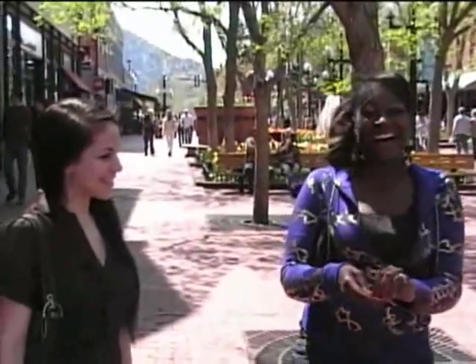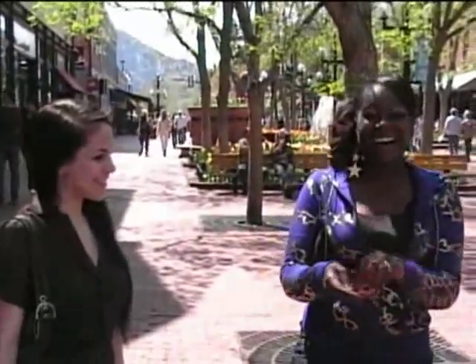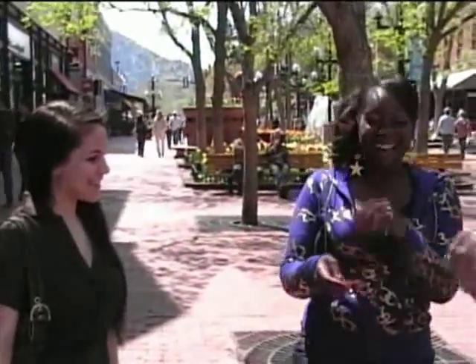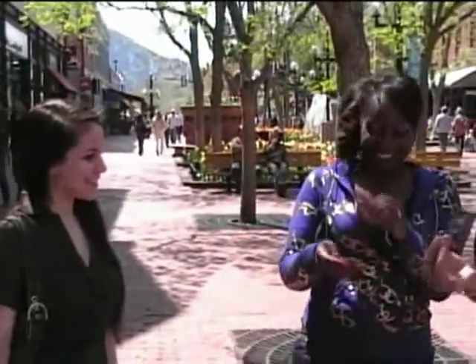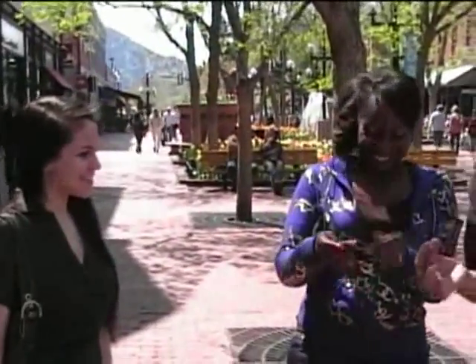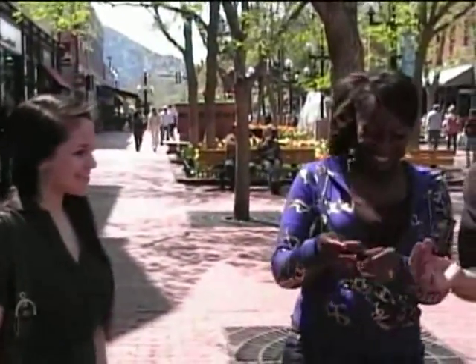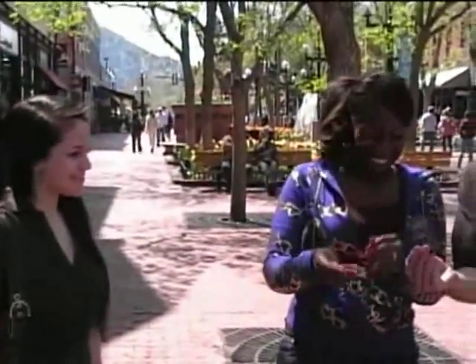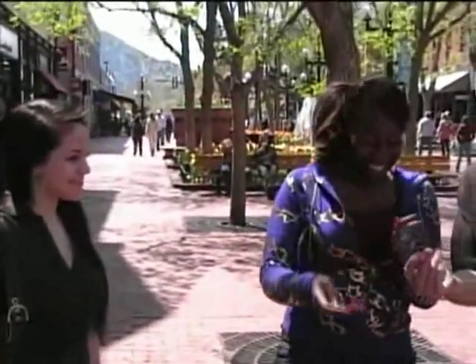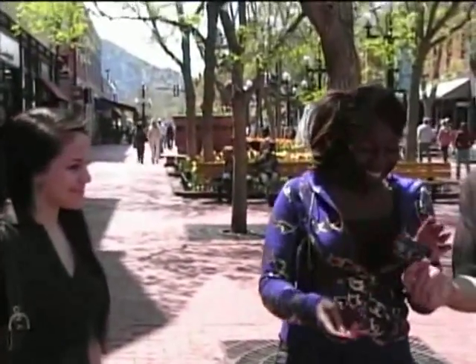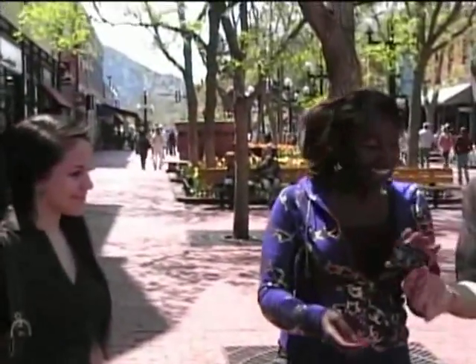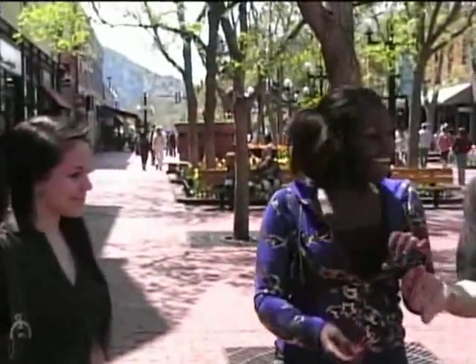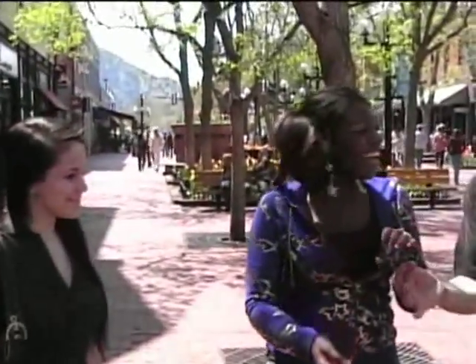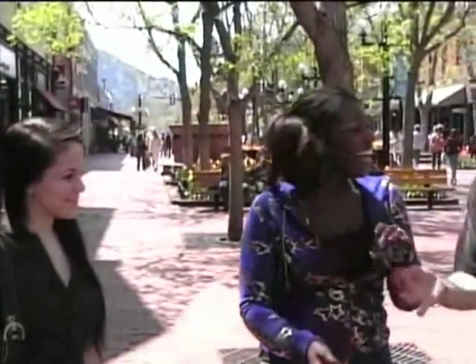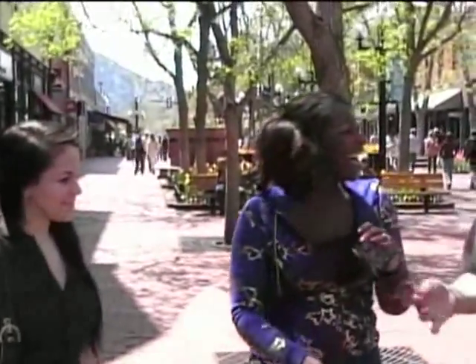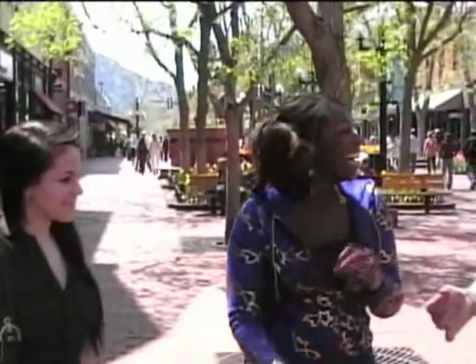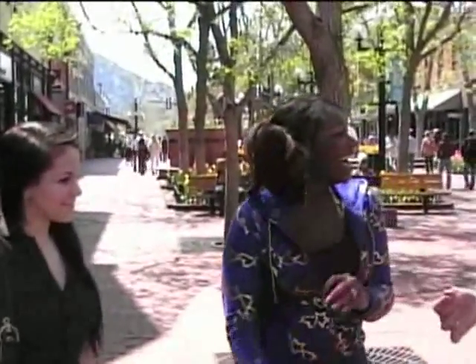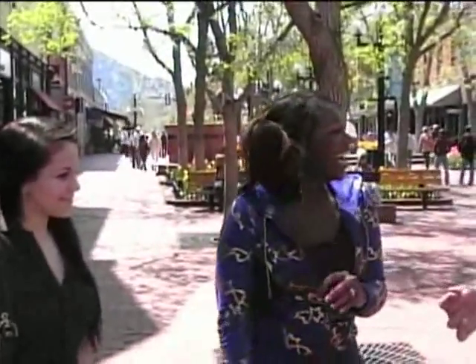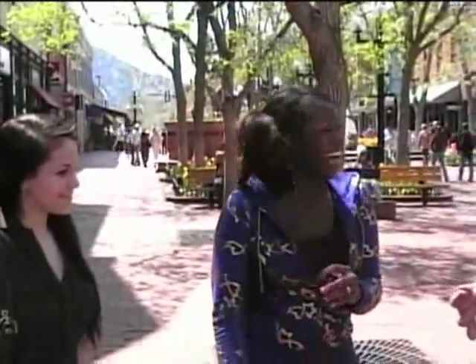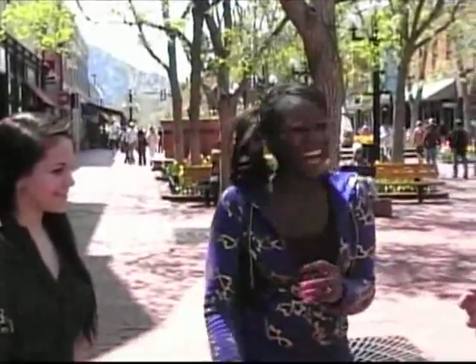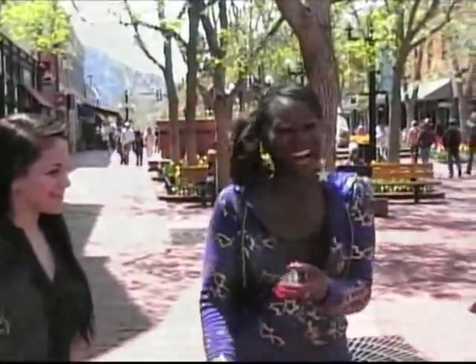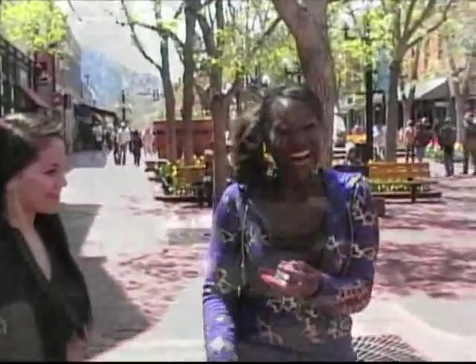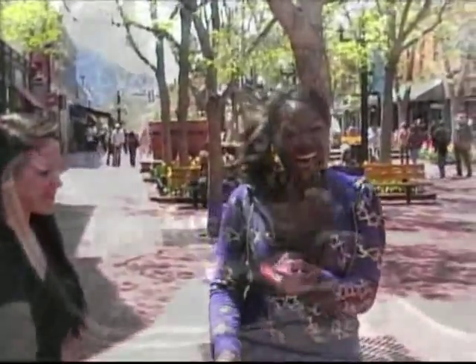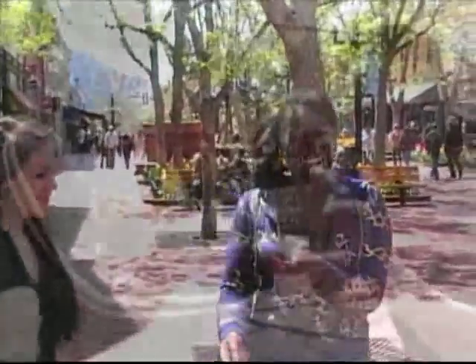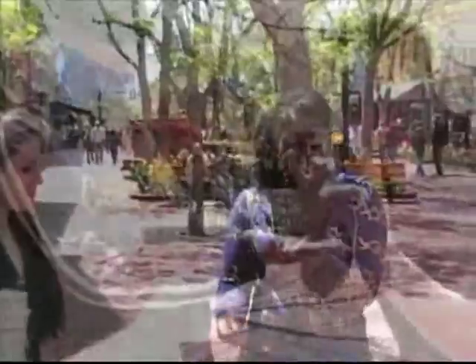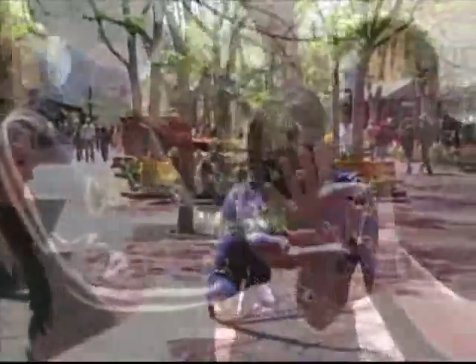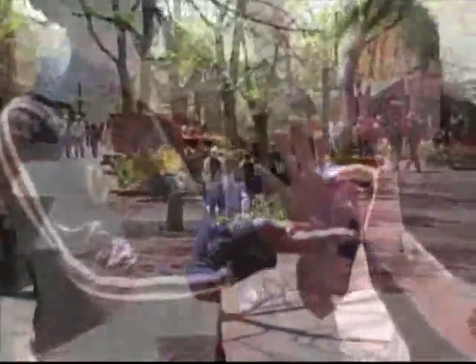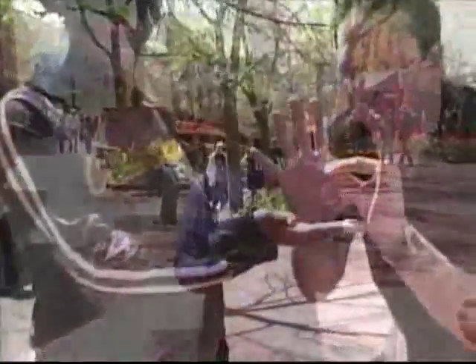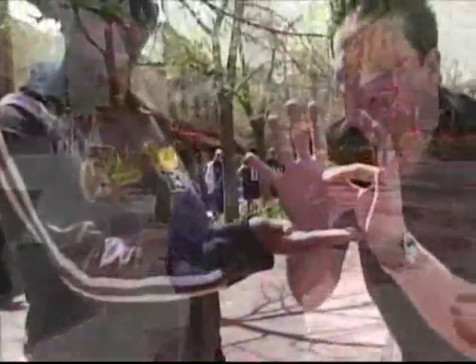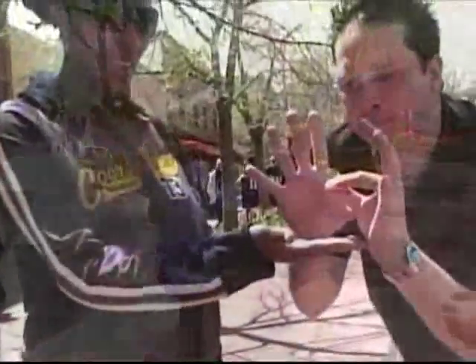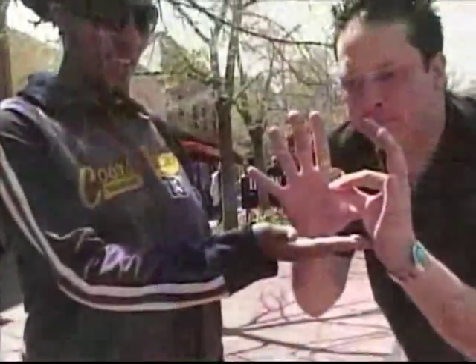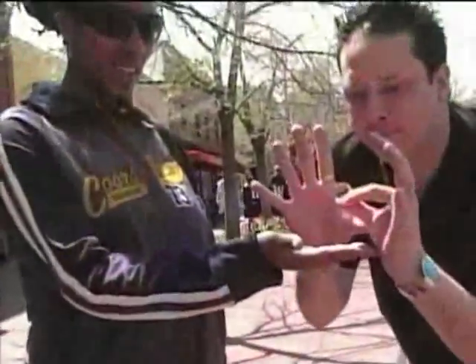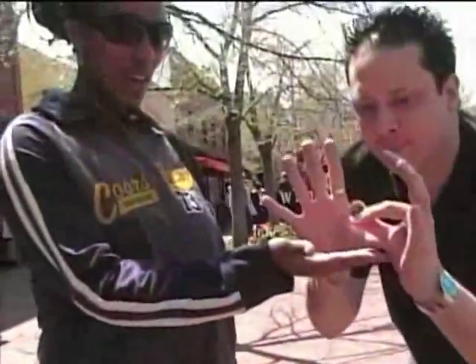So you don't forget where you got it from, there's one of my cards. Thanks for watching, thank you.